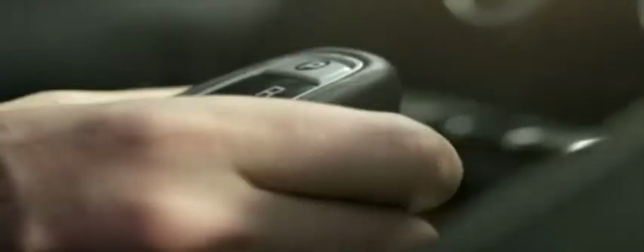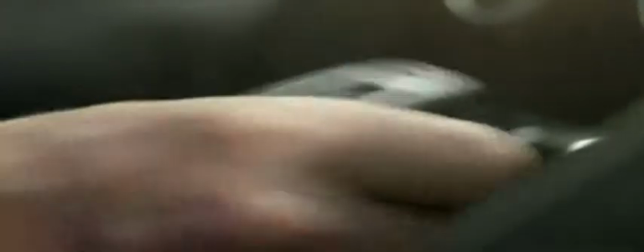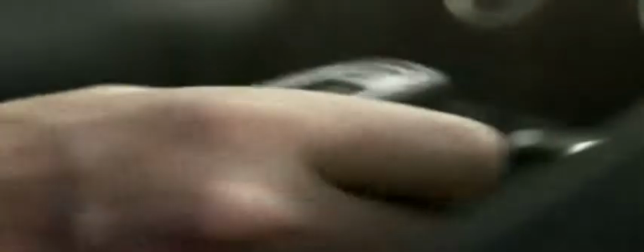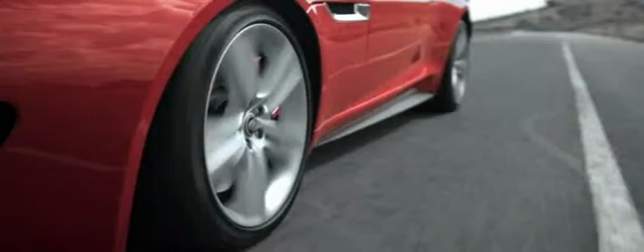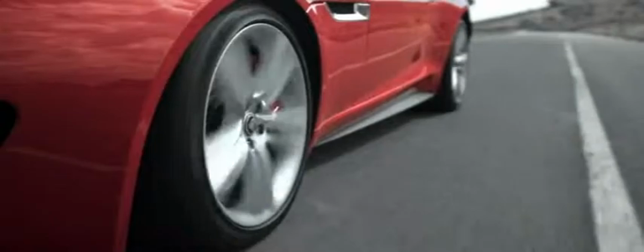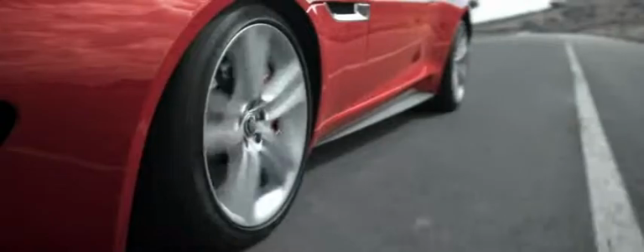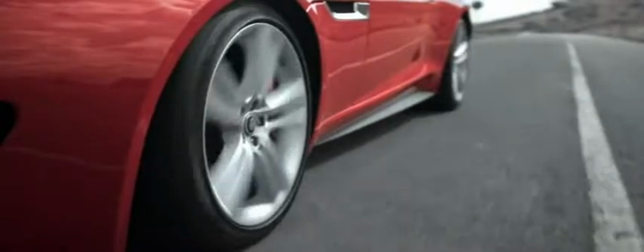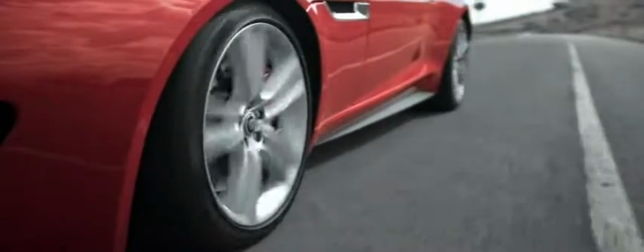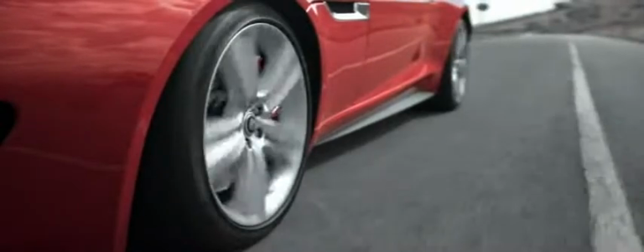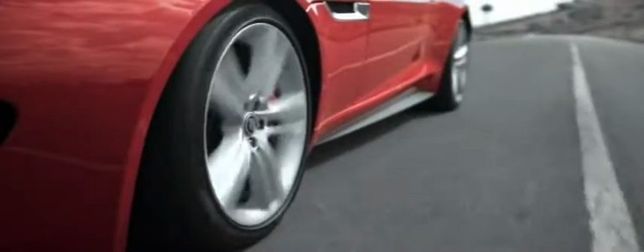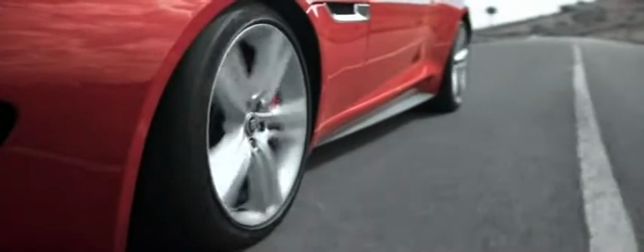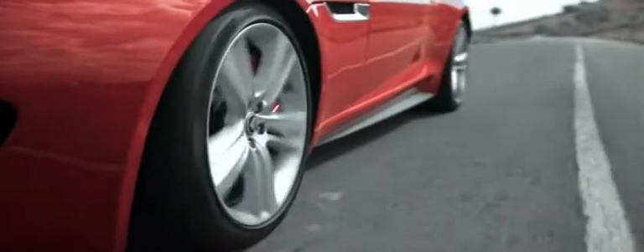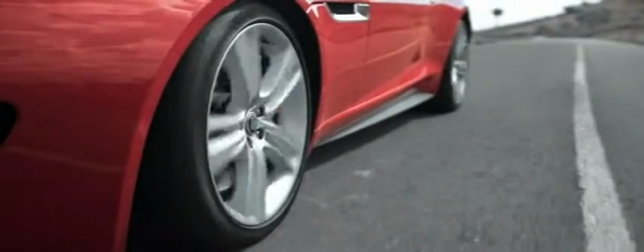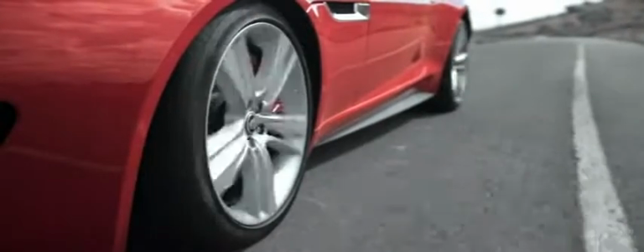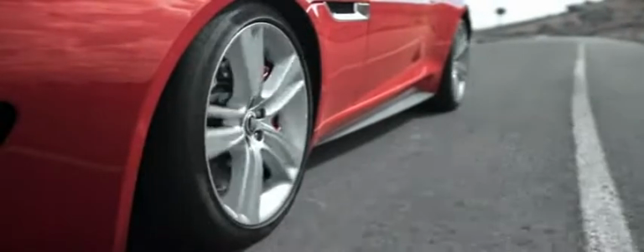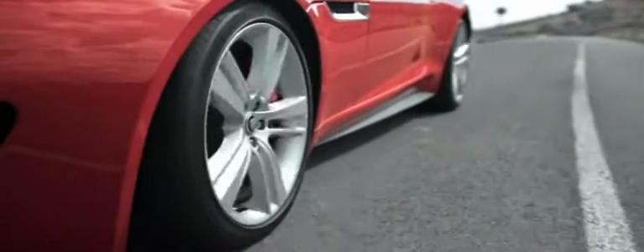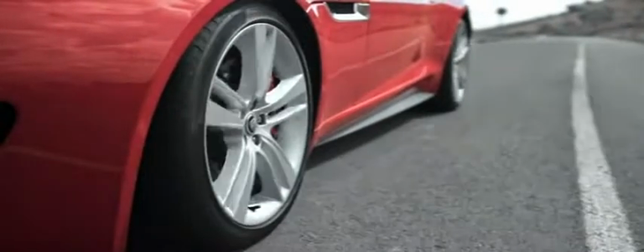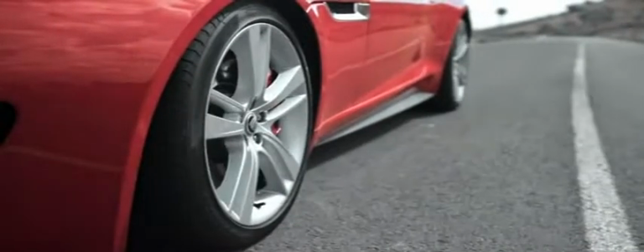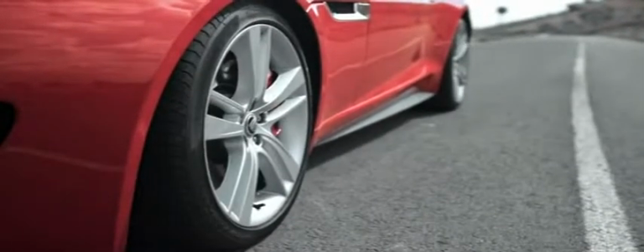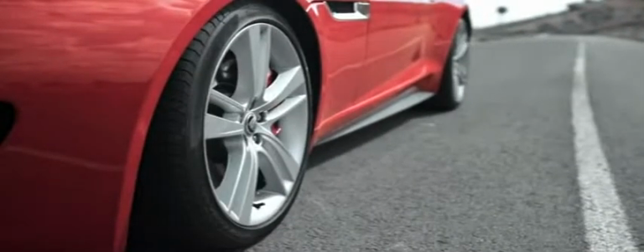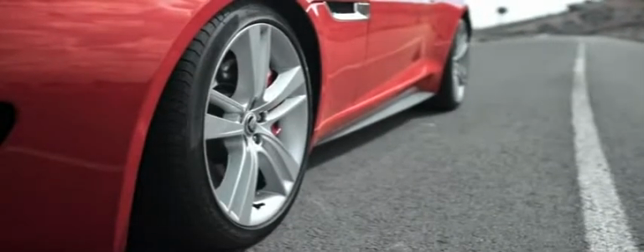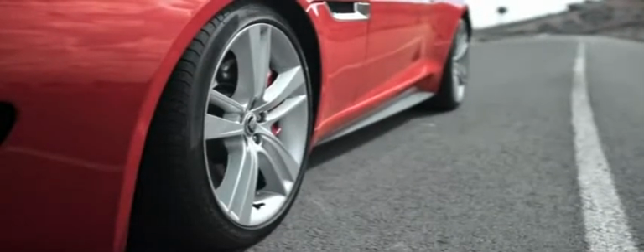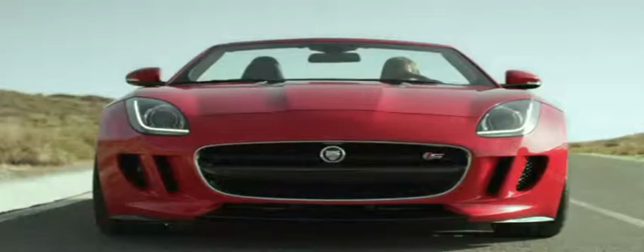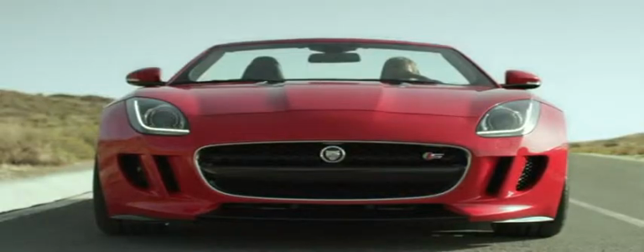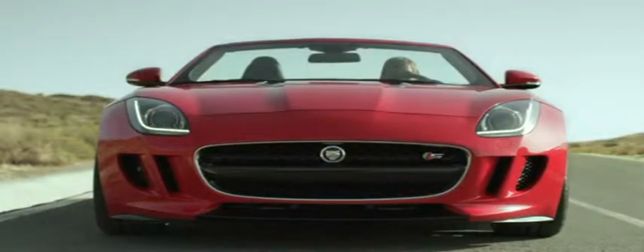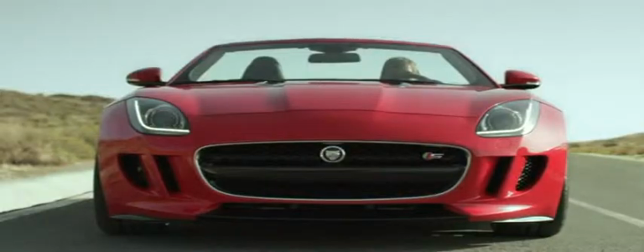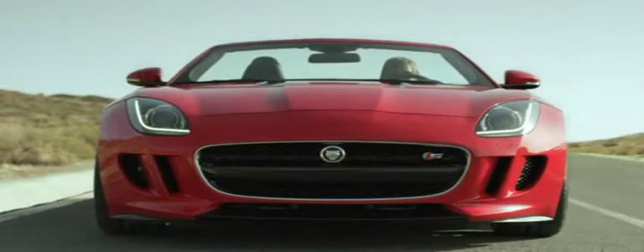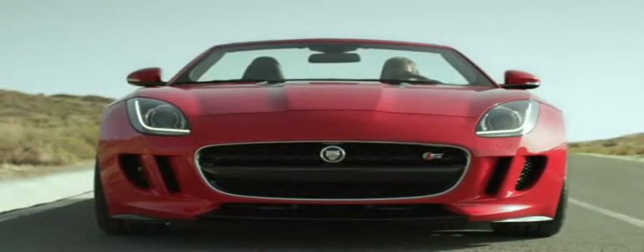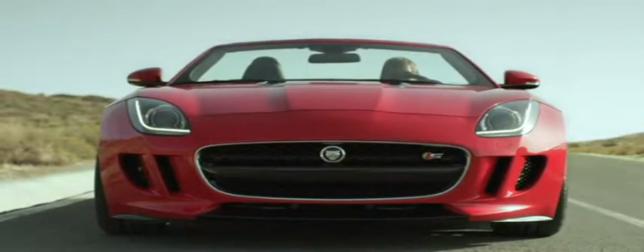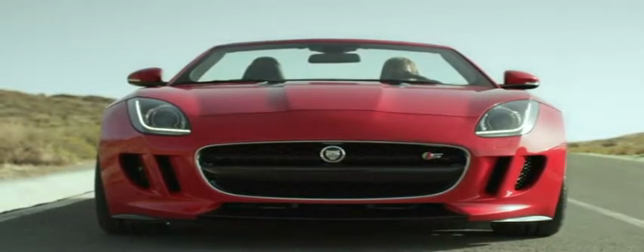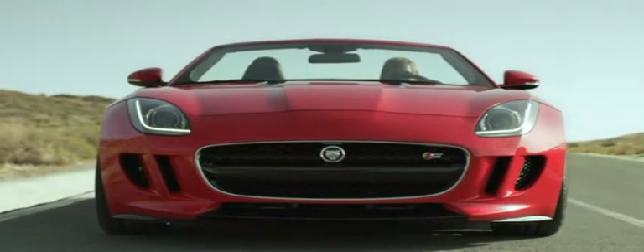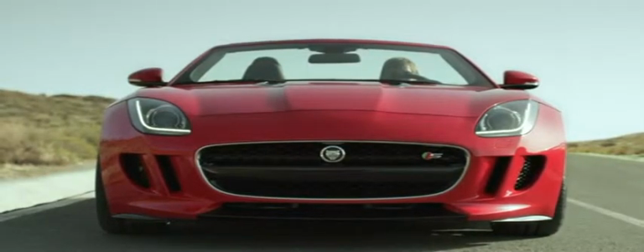So the F-Type doesn't just feel alive. It also stops death.